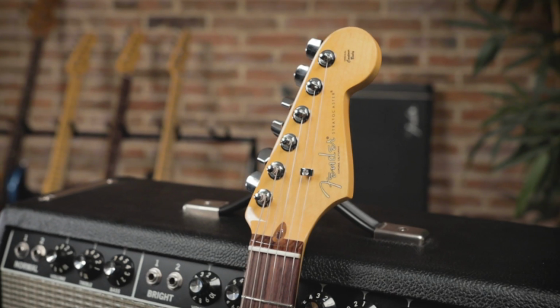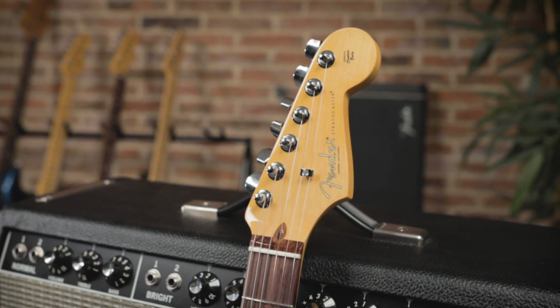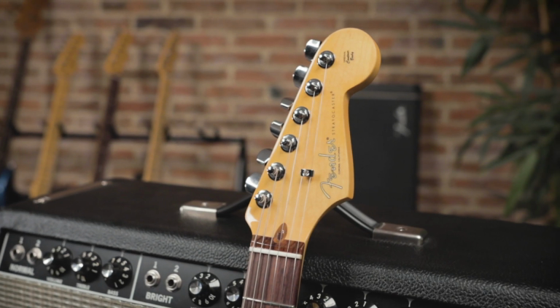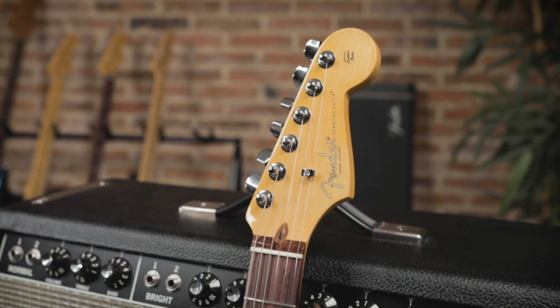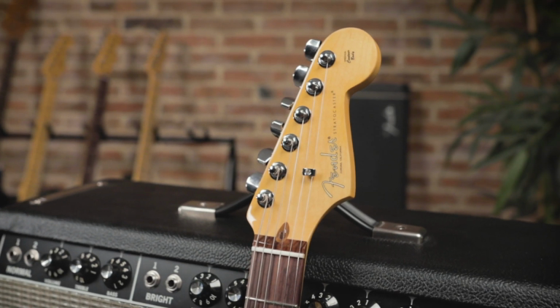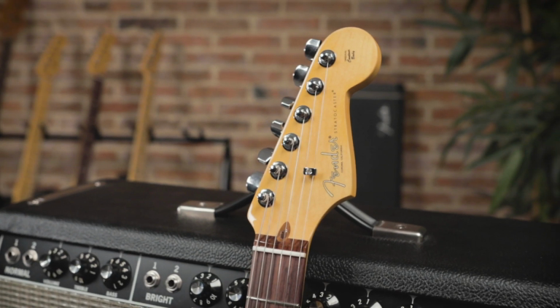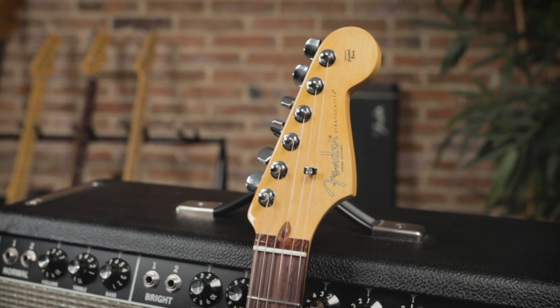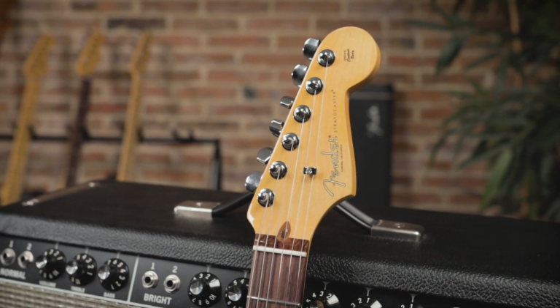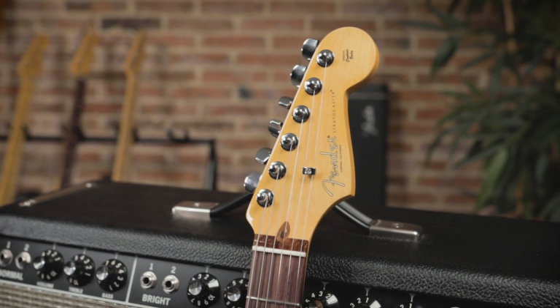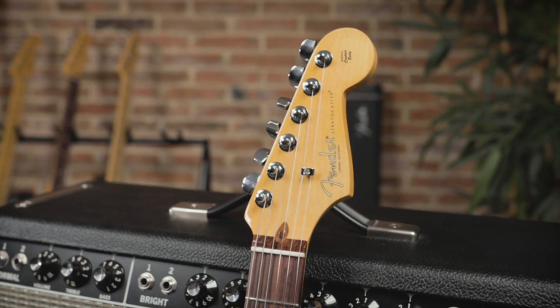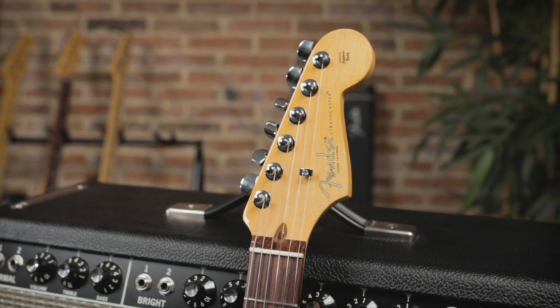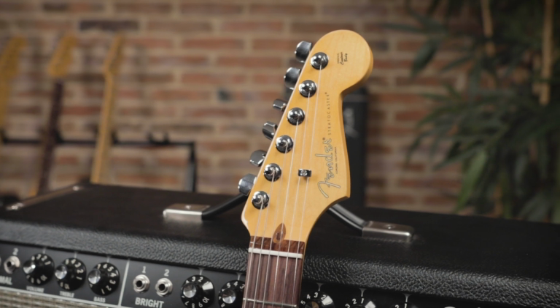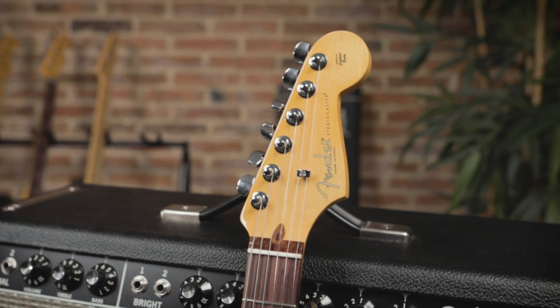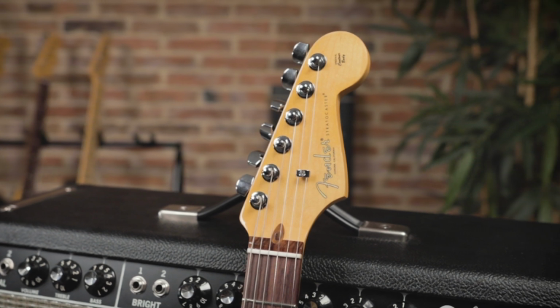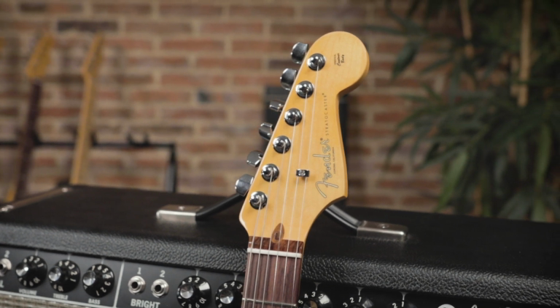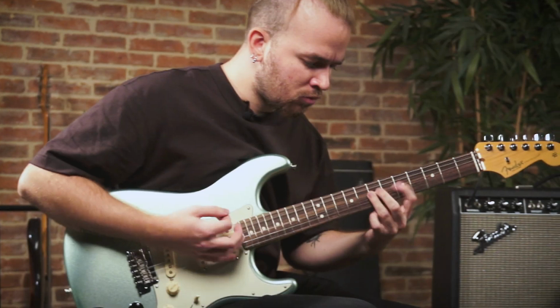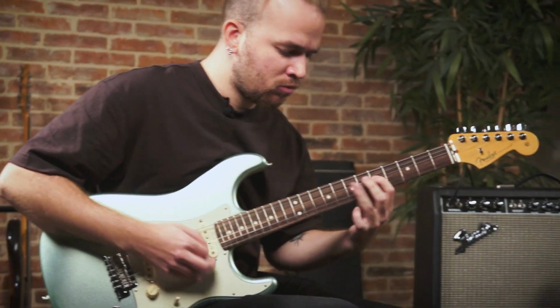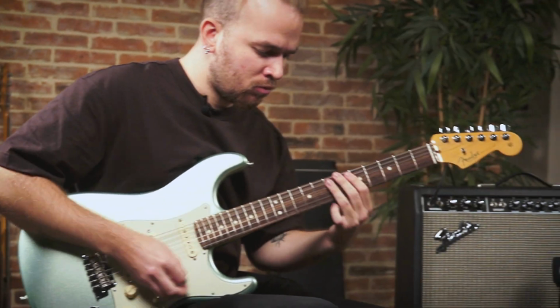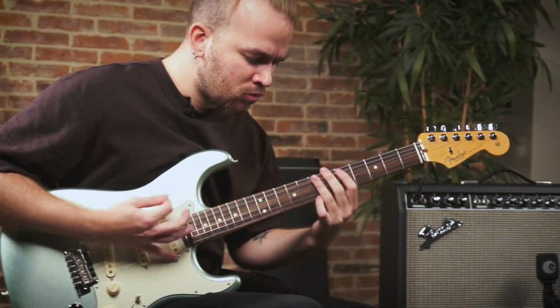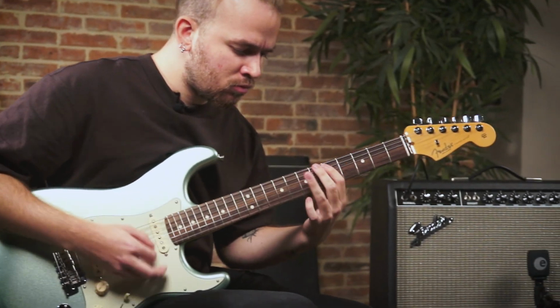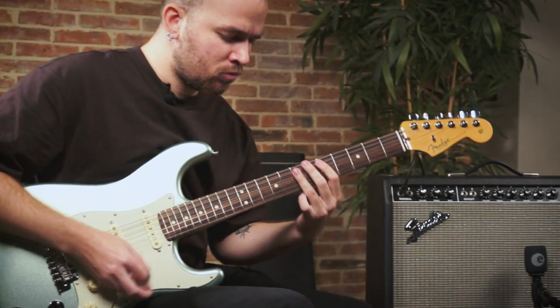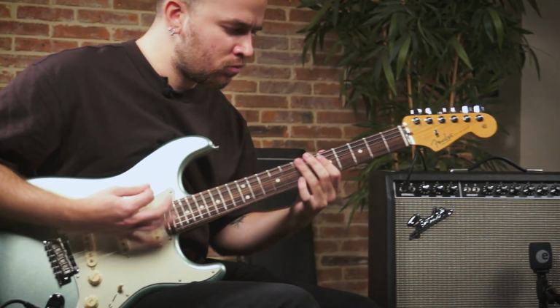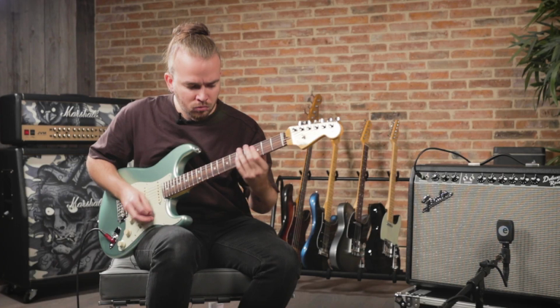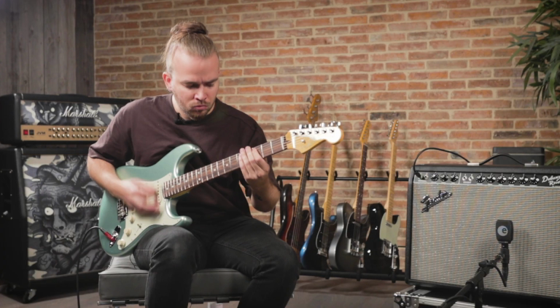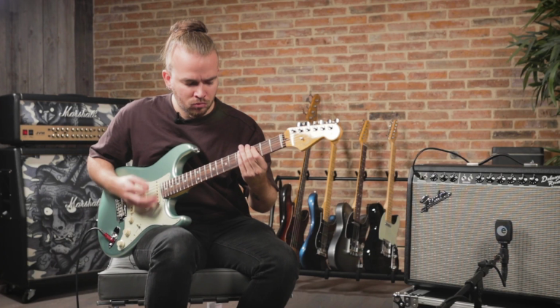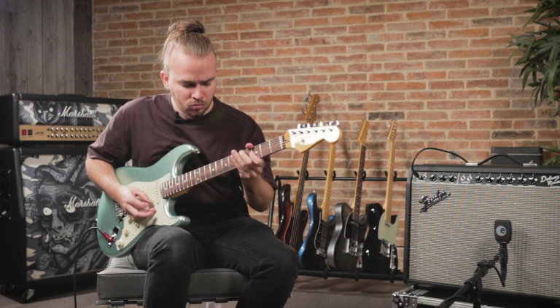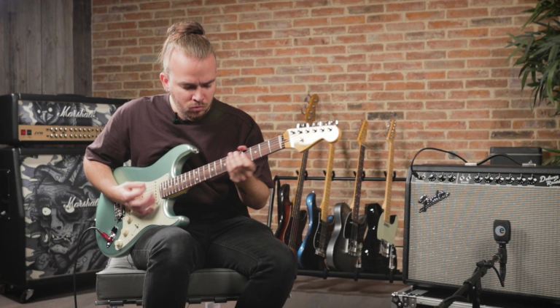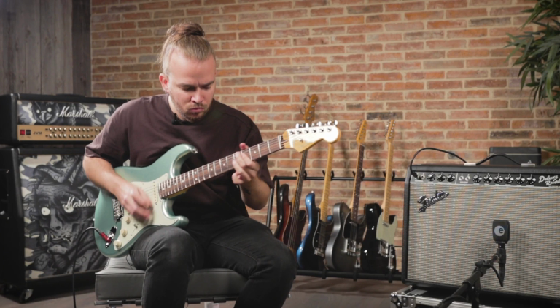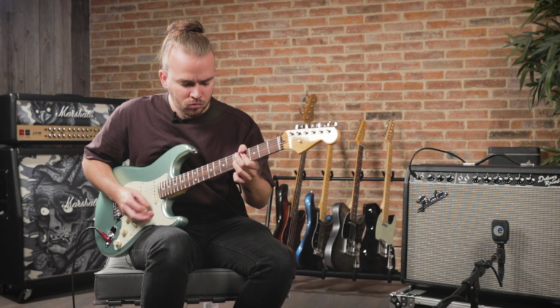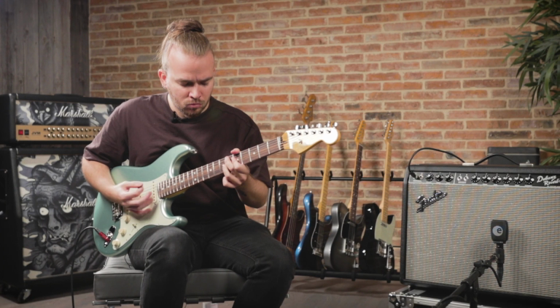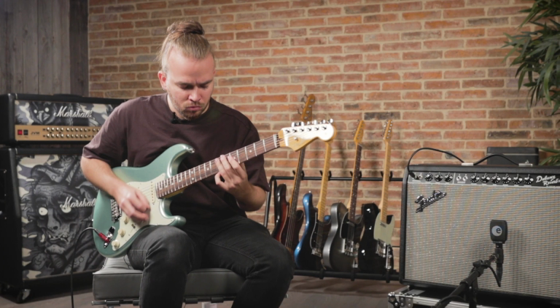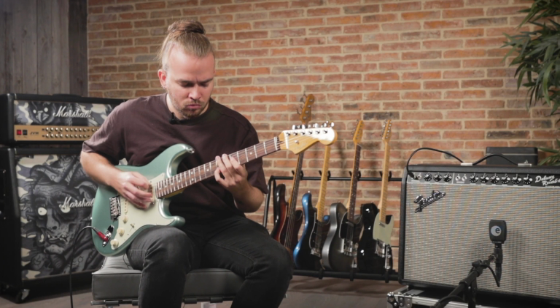This new Fender is available on the website www.pourlesmusiciens.com and also in store at Guitar Legend. N'hésitez pas à venir les essayer.